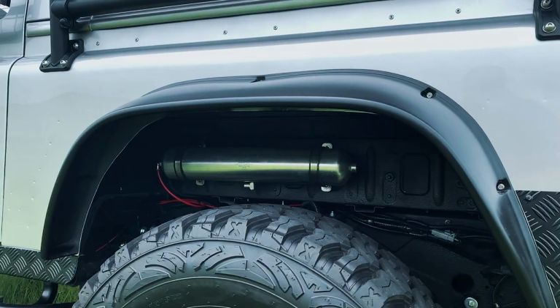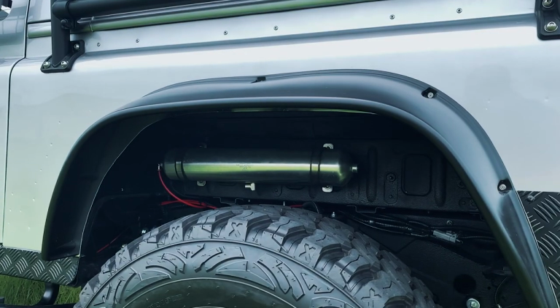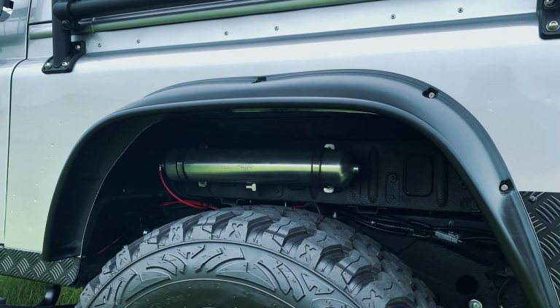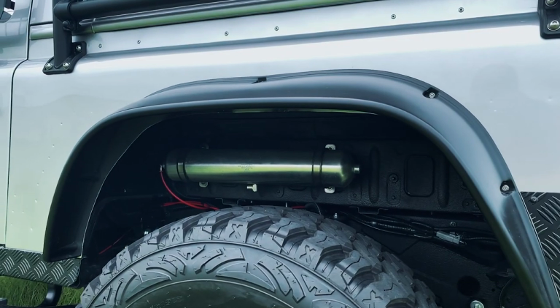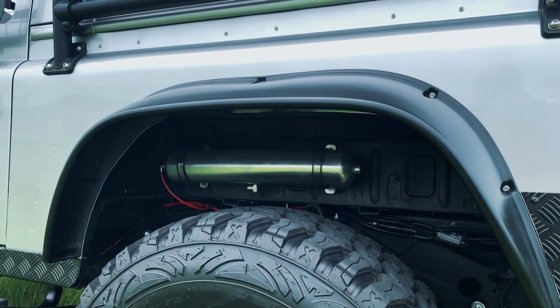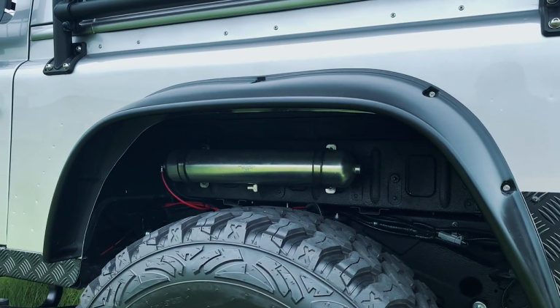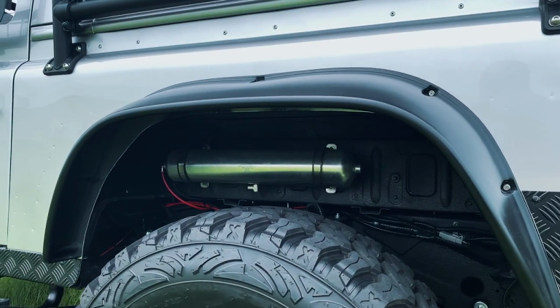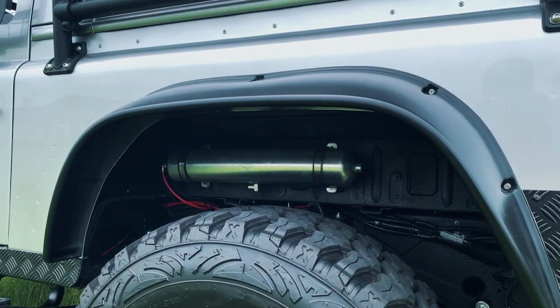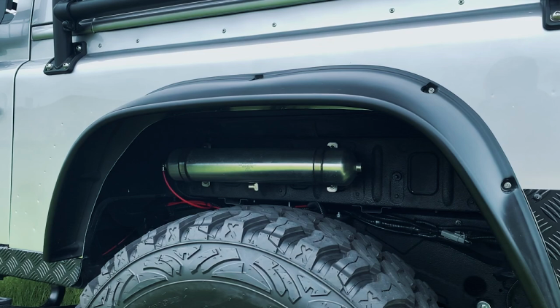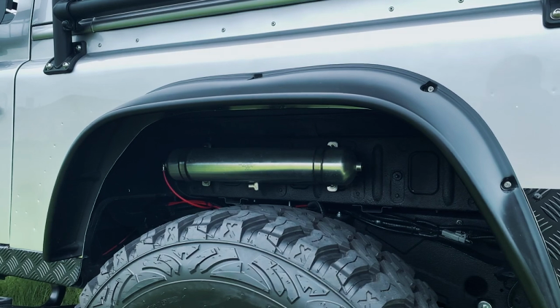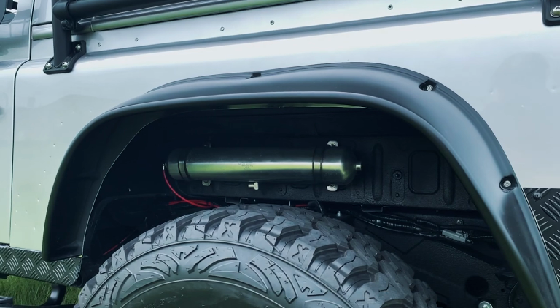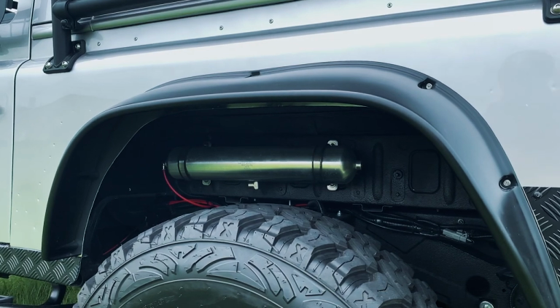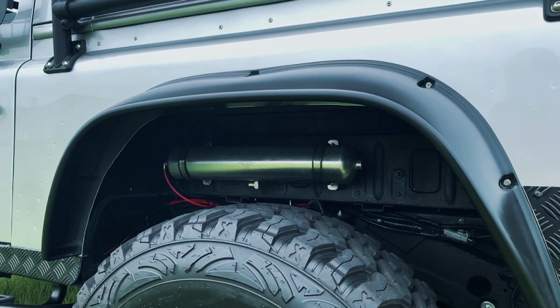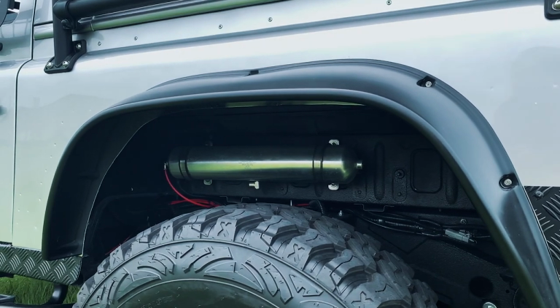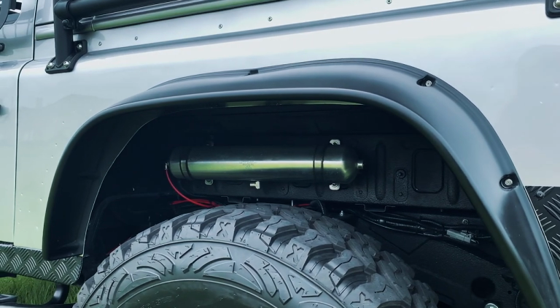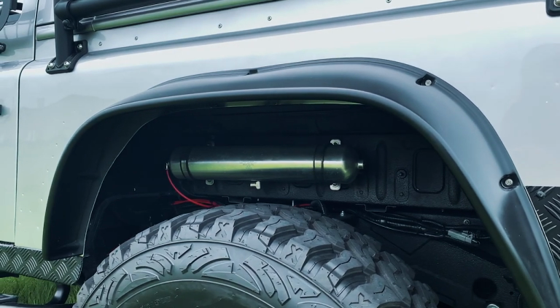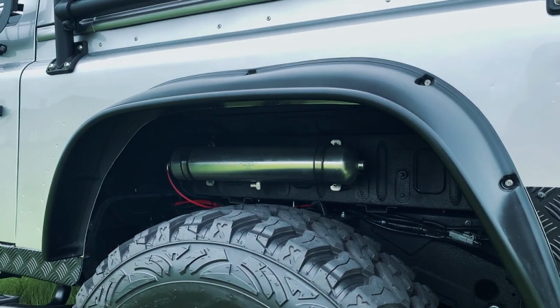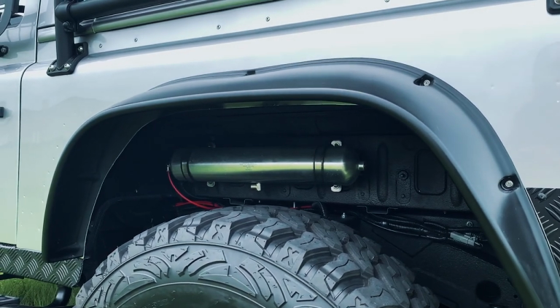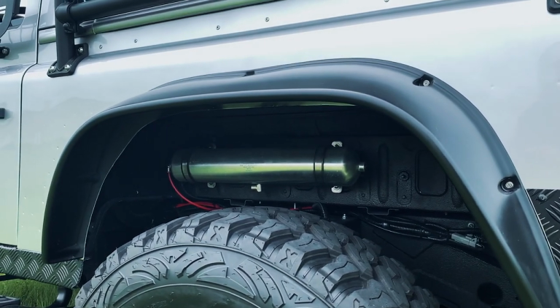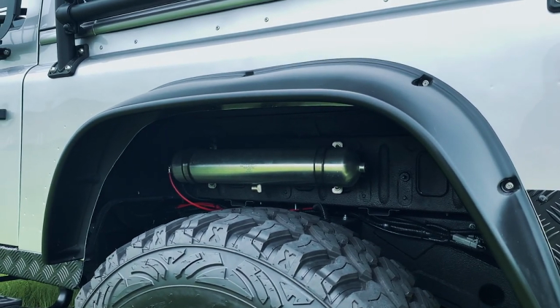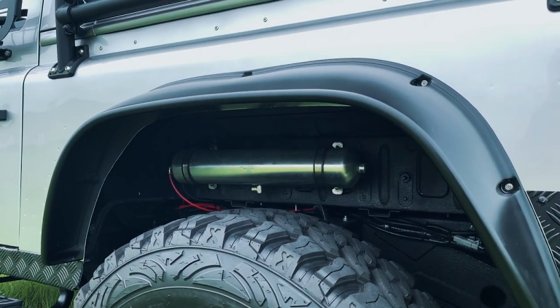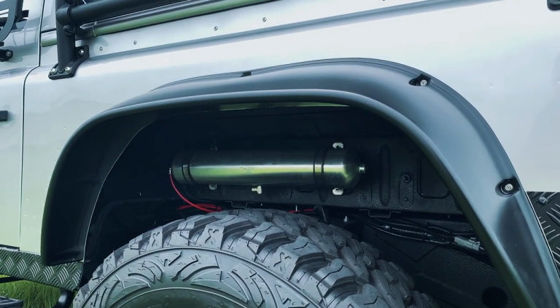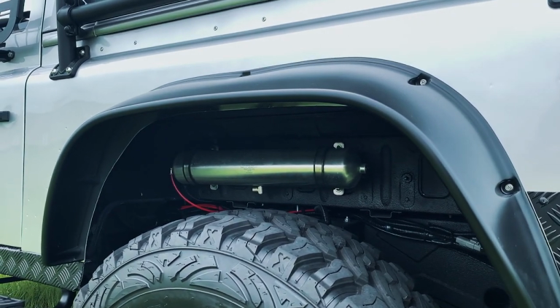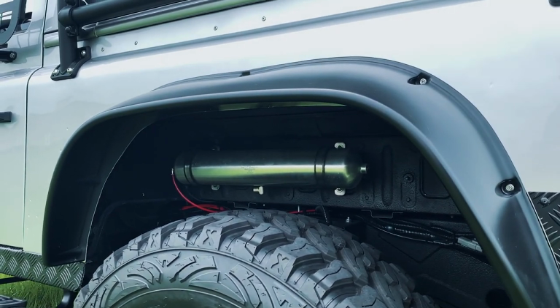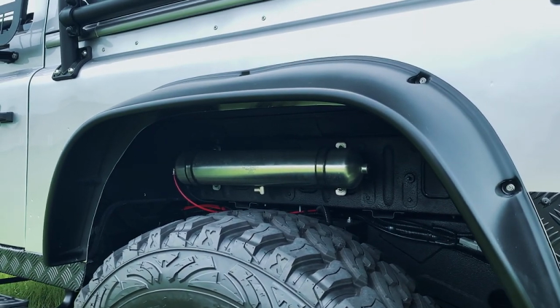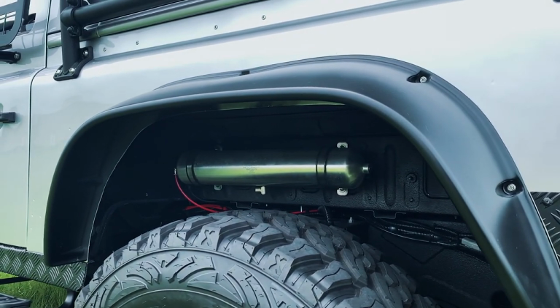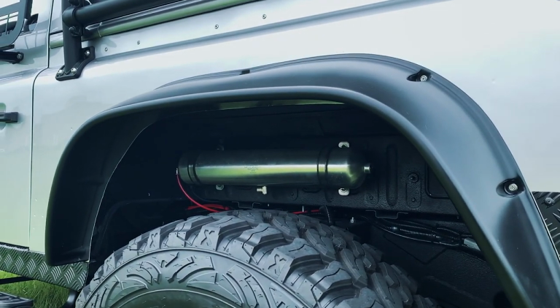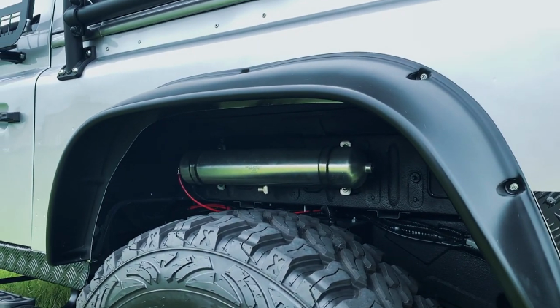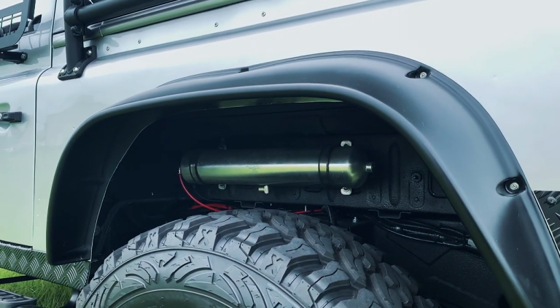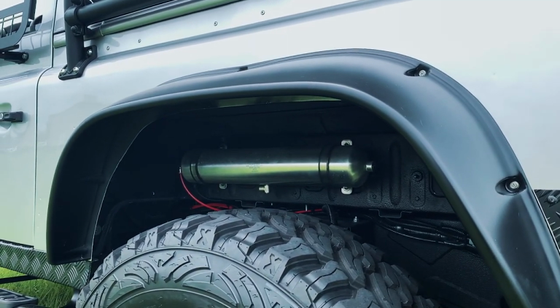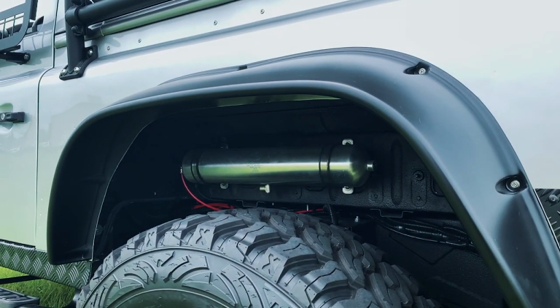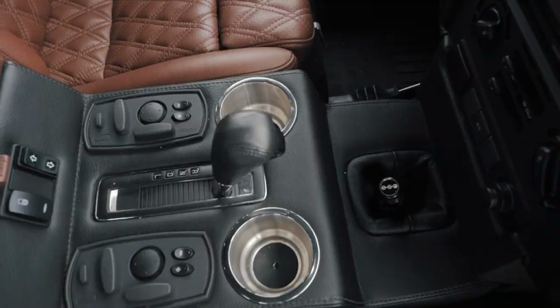The Alpinist also features ECD's custom dynamic air suspension with the ability to drop two inches or lift a further three.